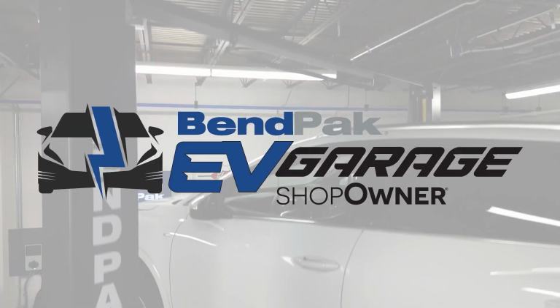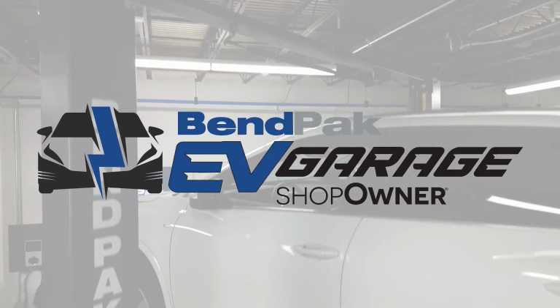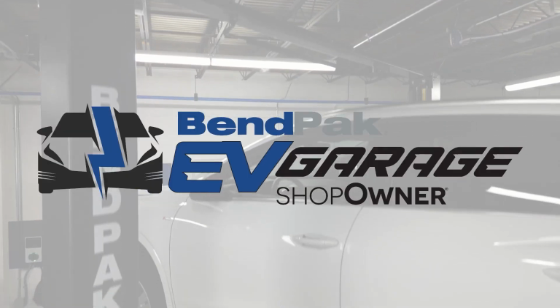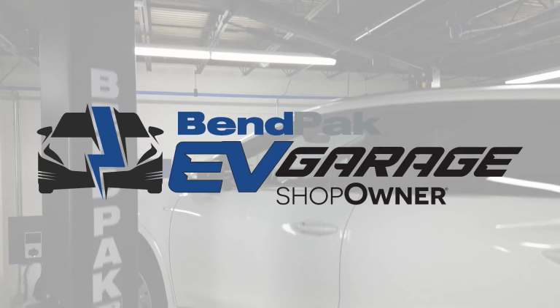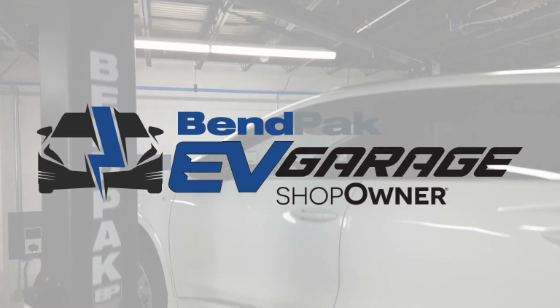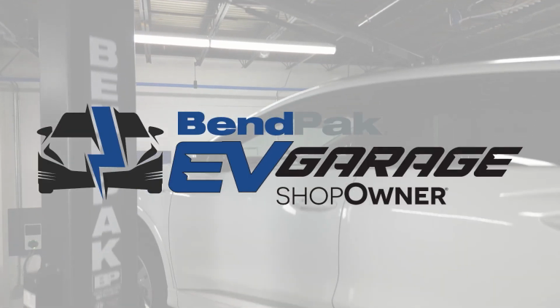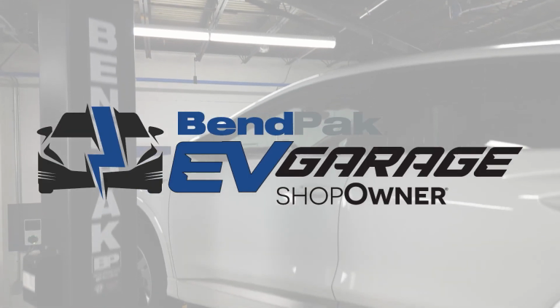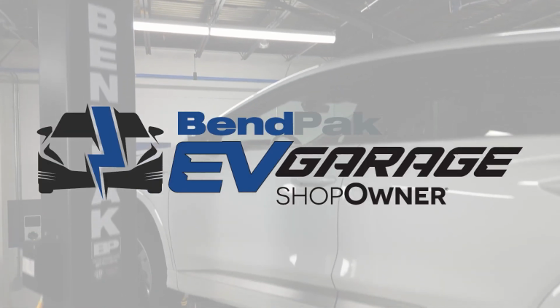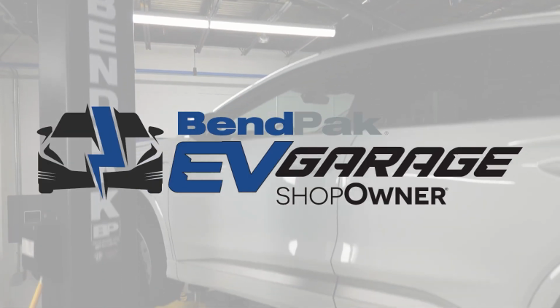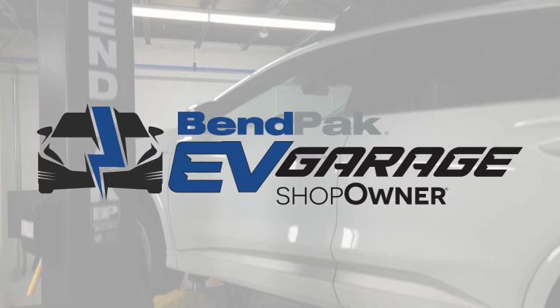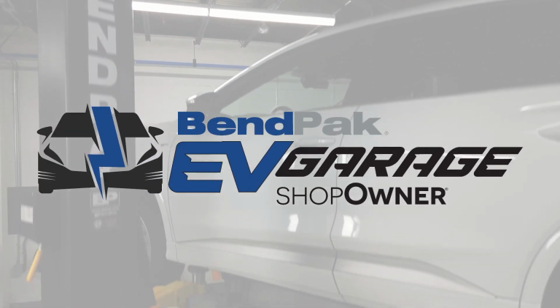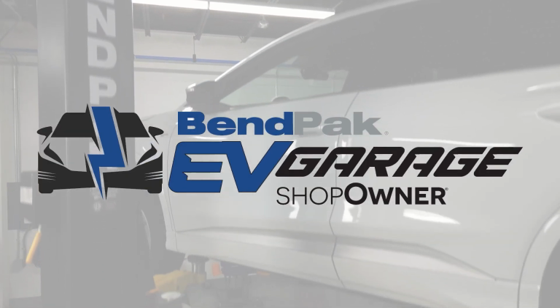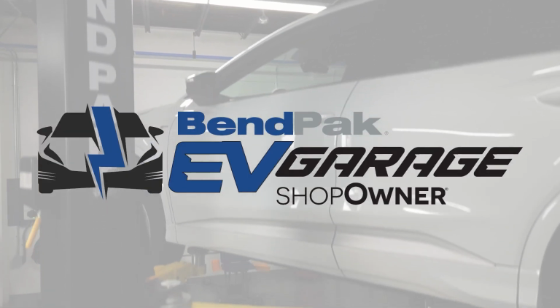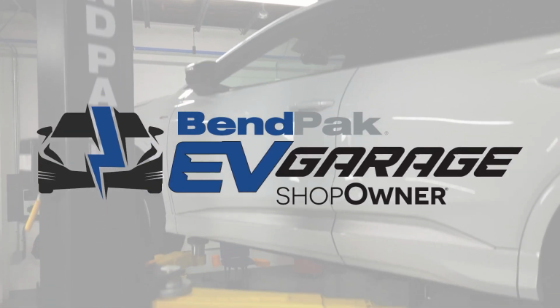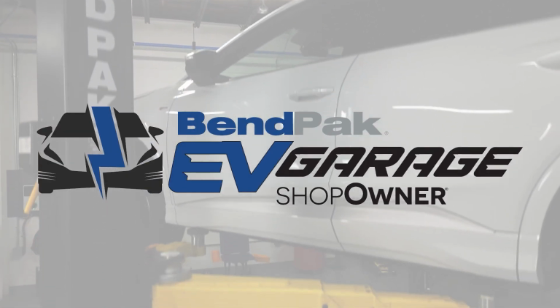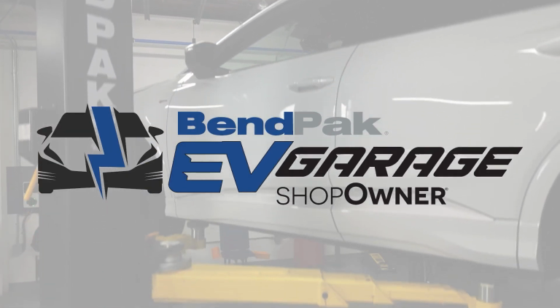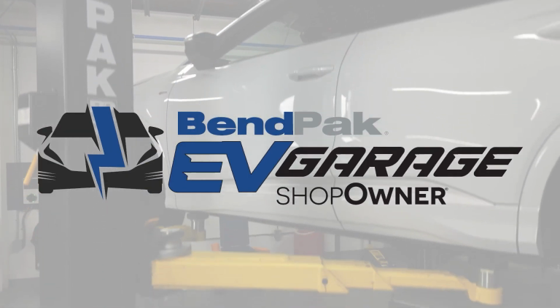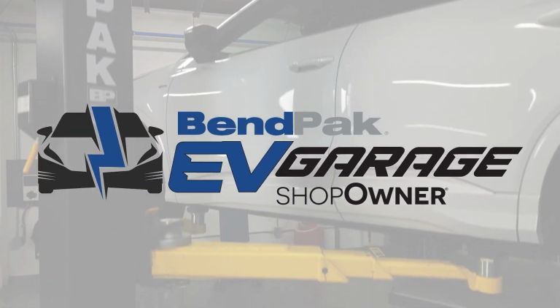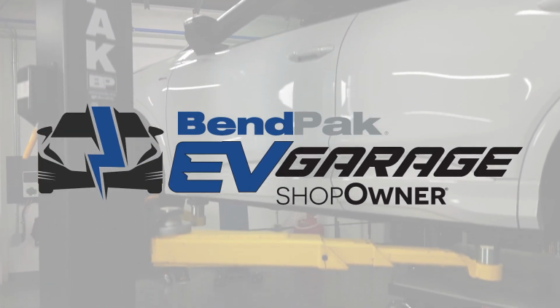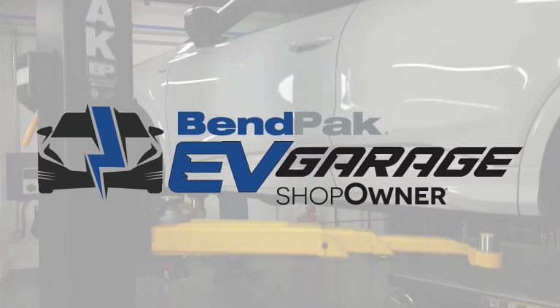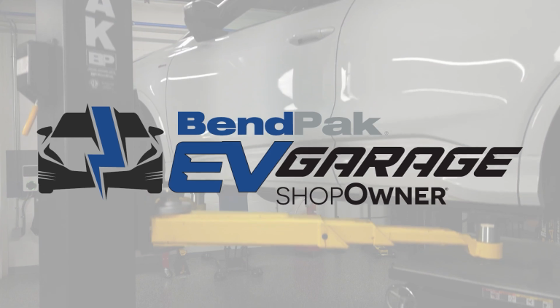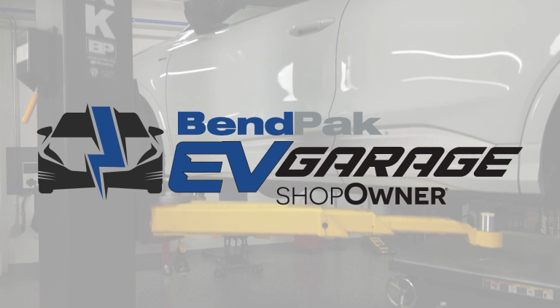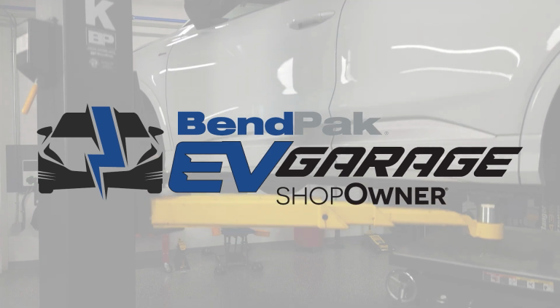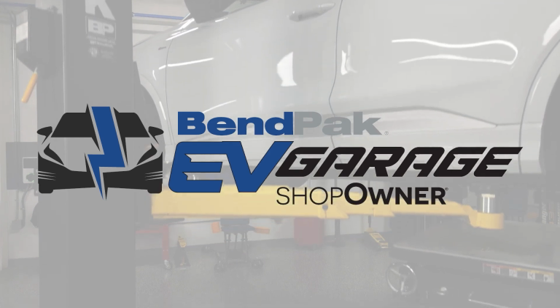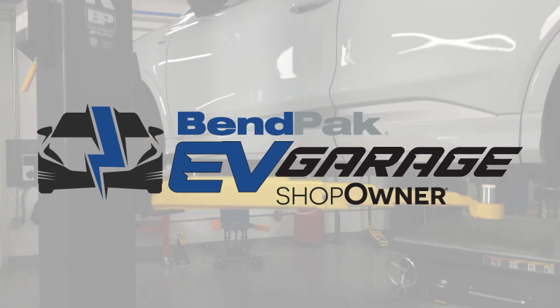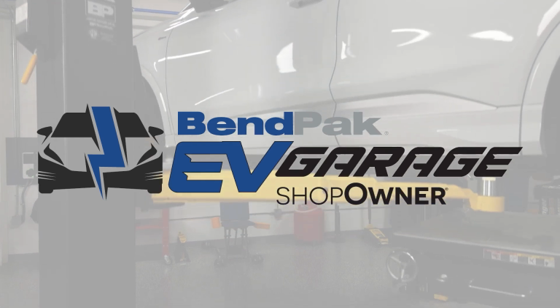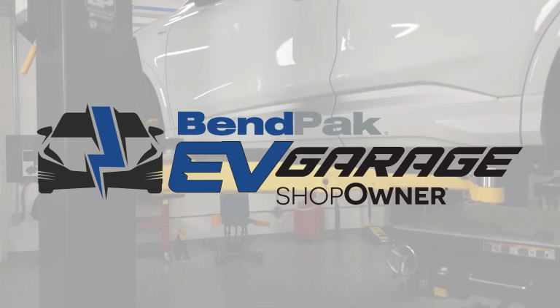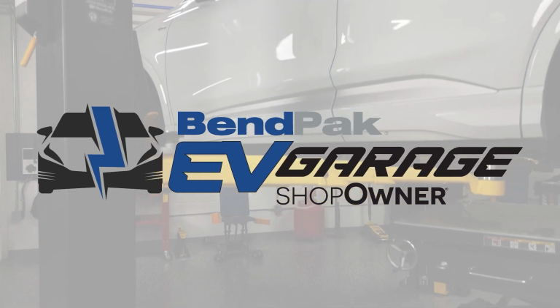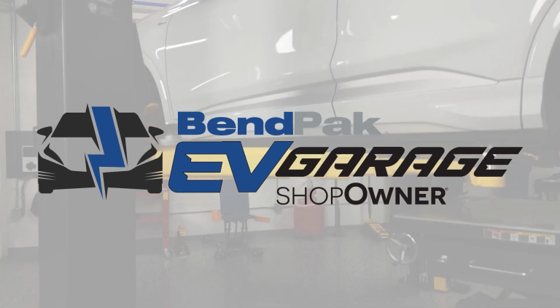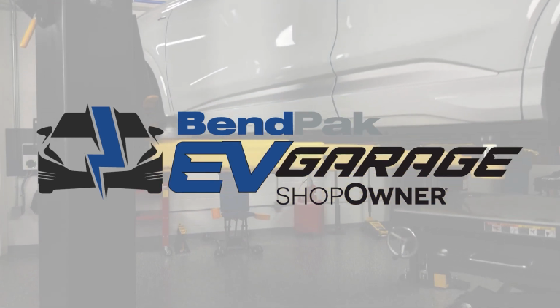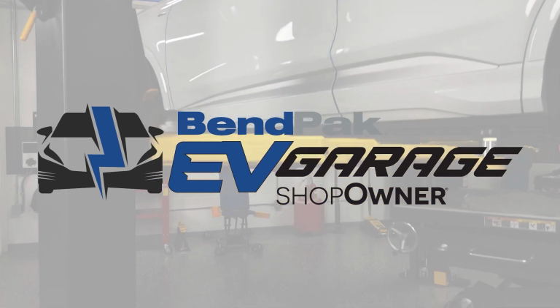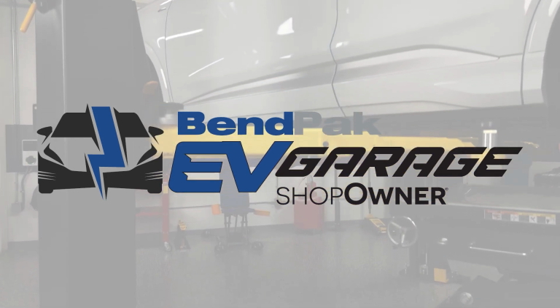I'm Eric Garba coming to you from the BenPak EV Garage Studio at Babcox Media. Thanks for watching.